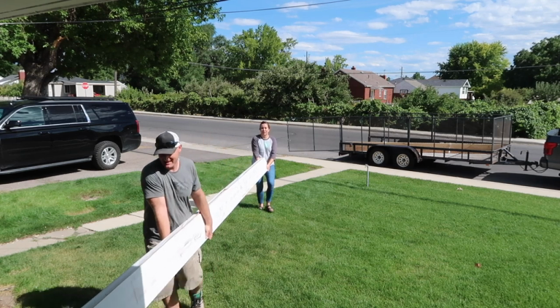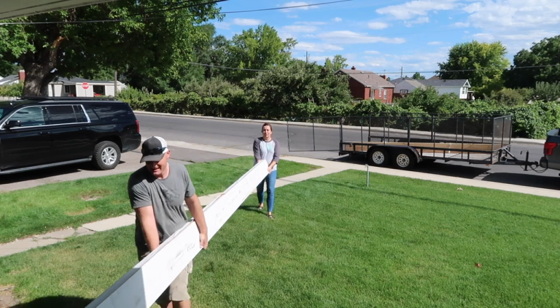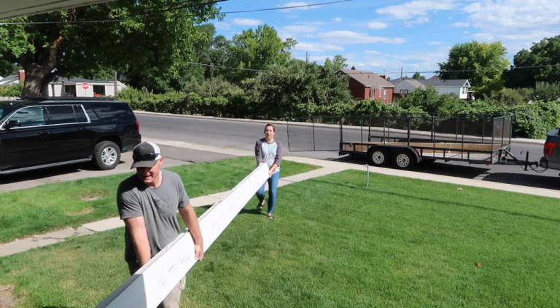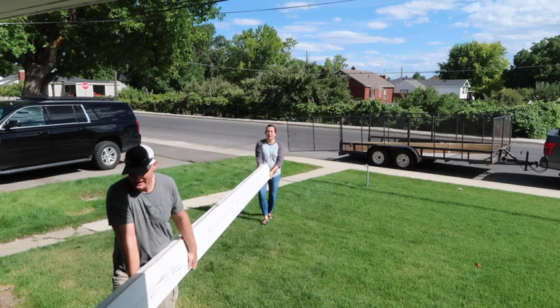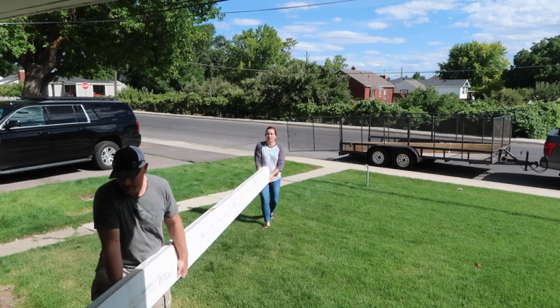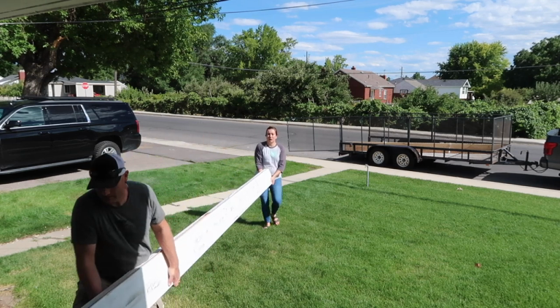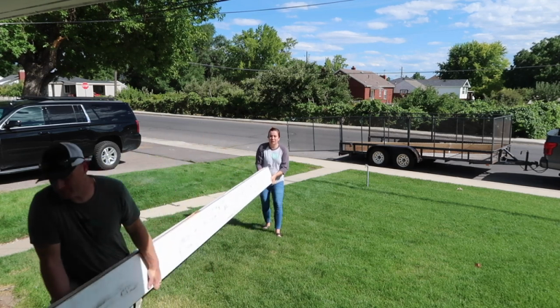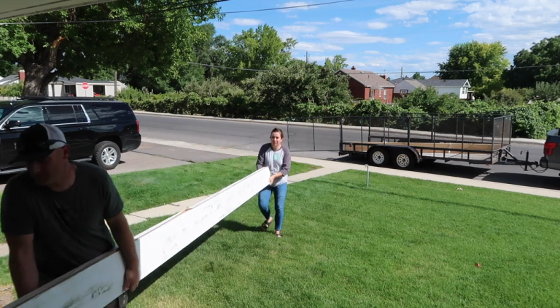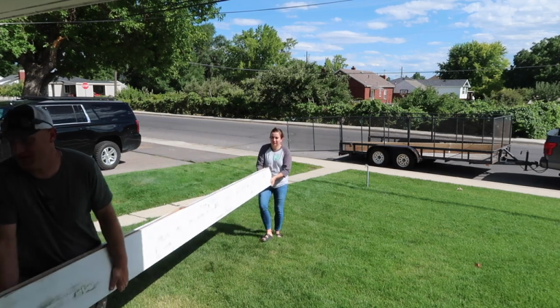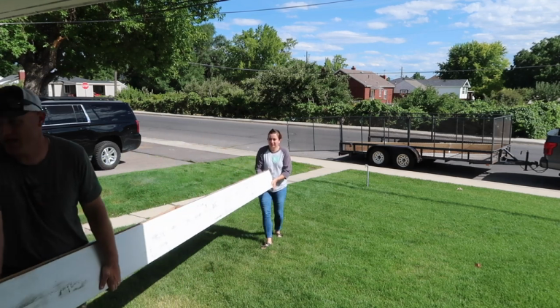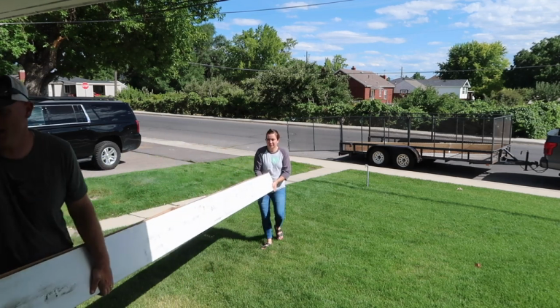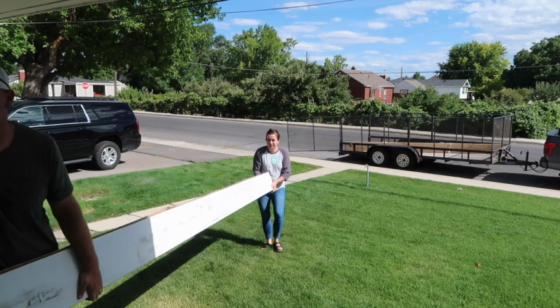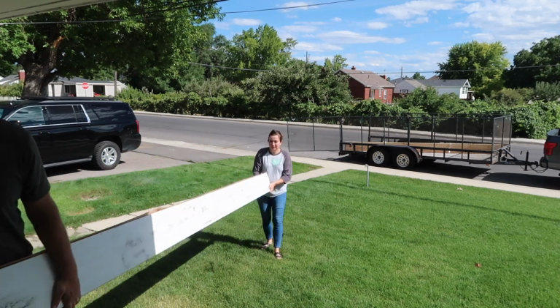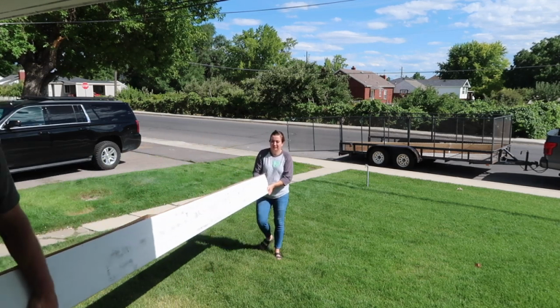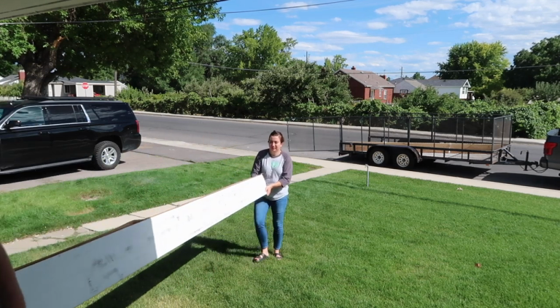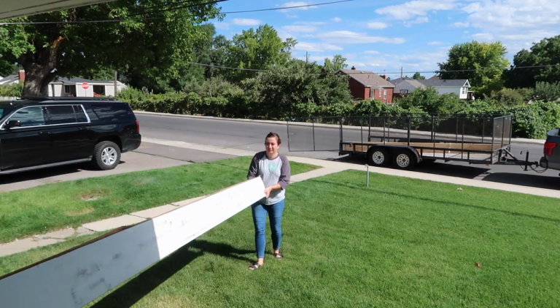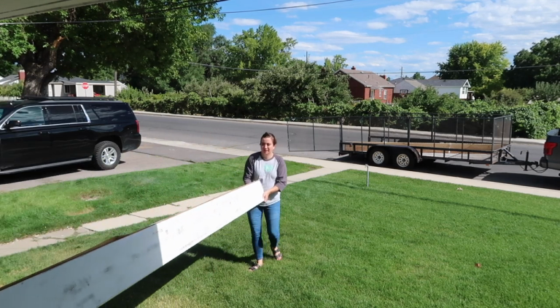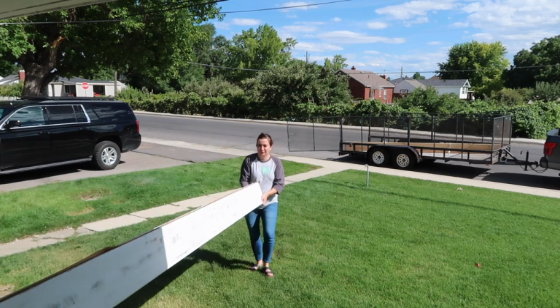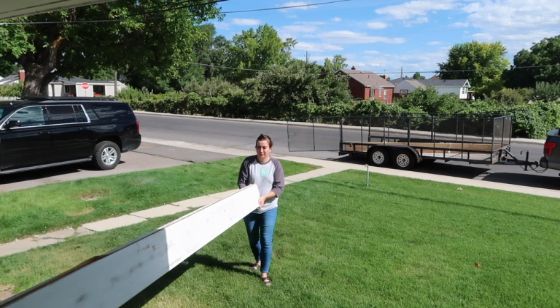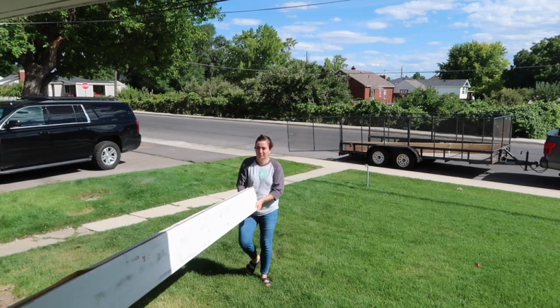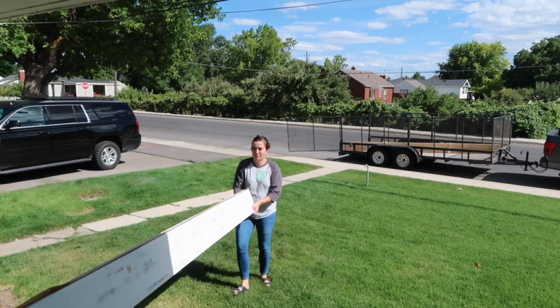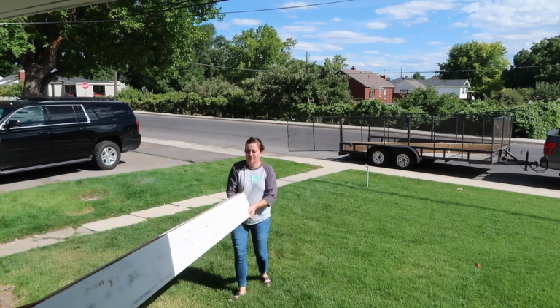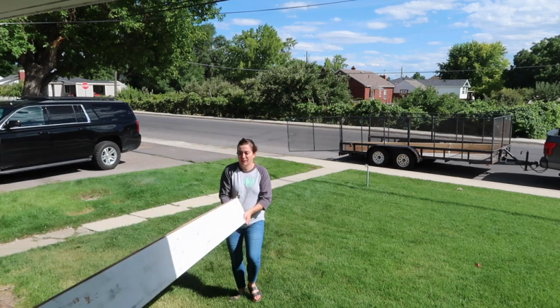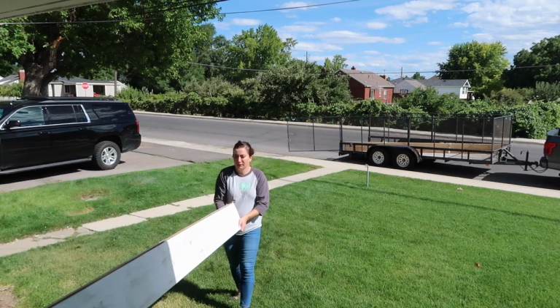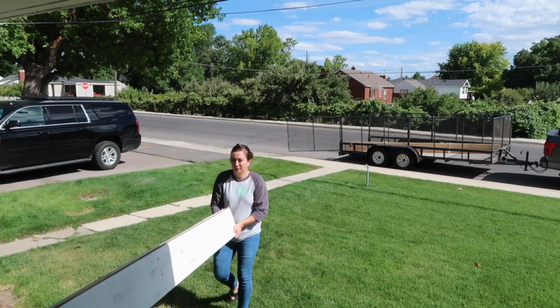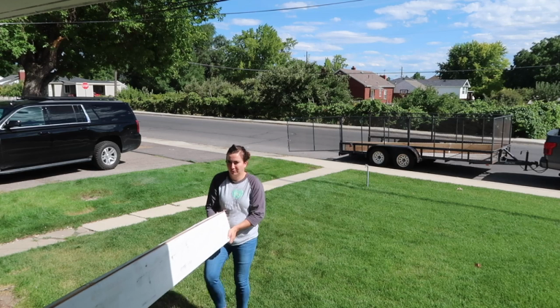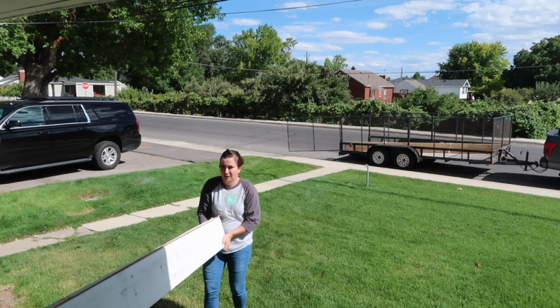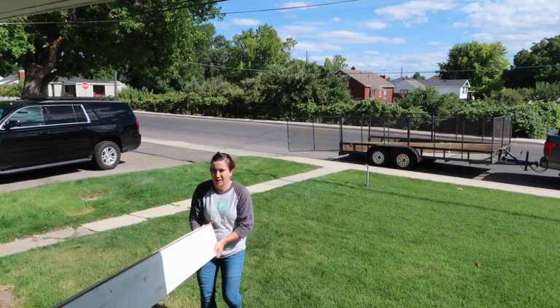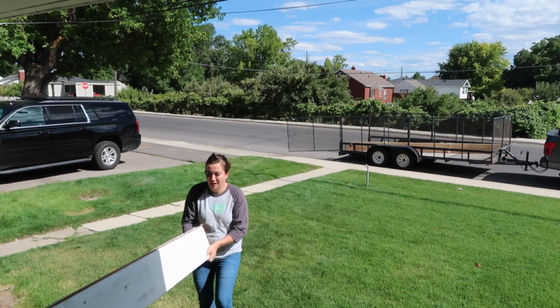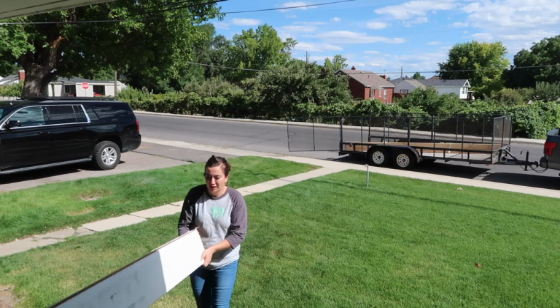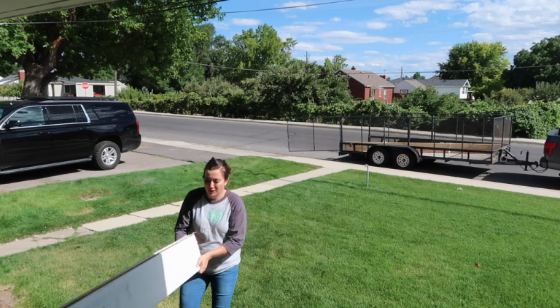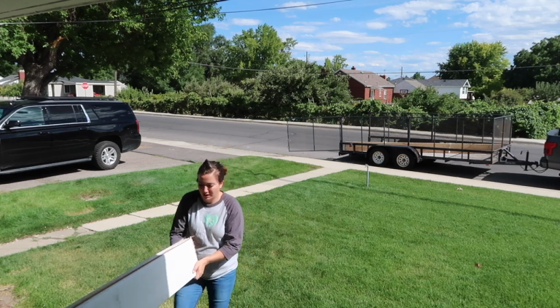Can we just slide it on the ground? Yeah, once we get it in the house. Okay.